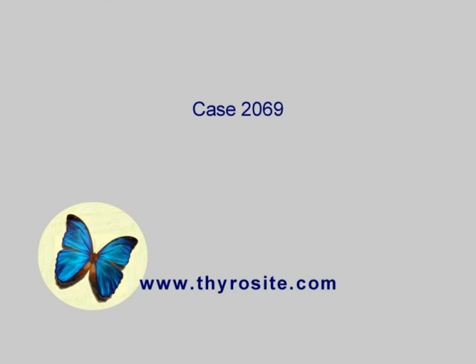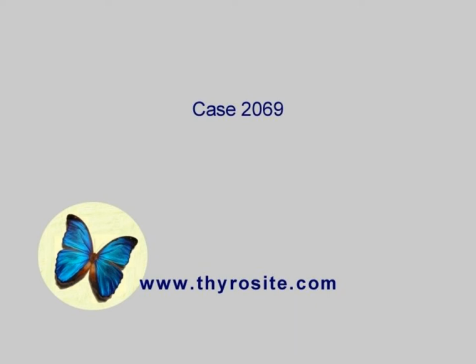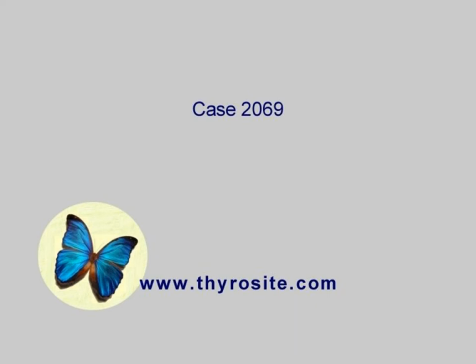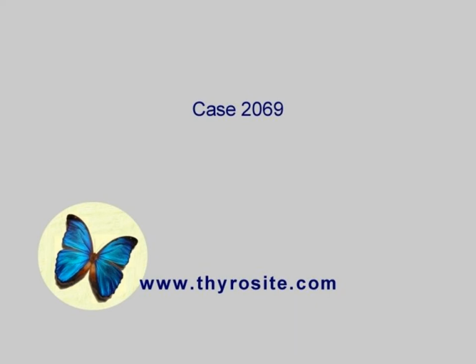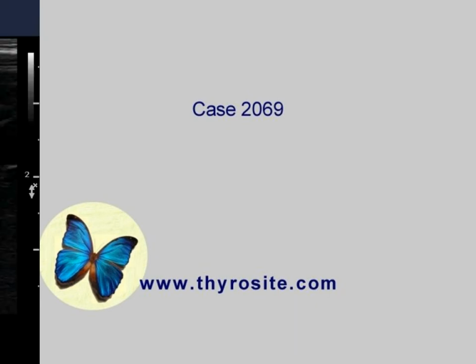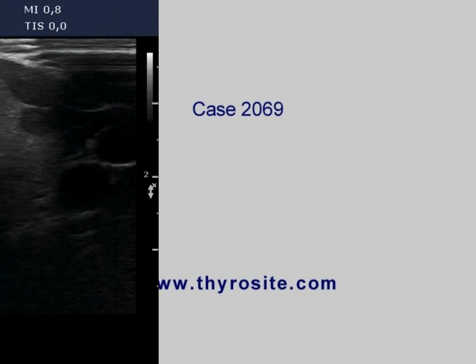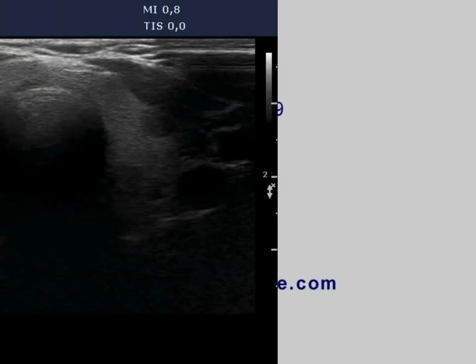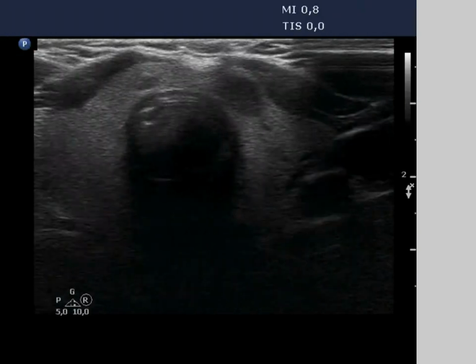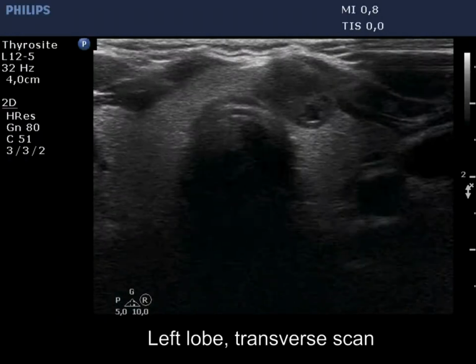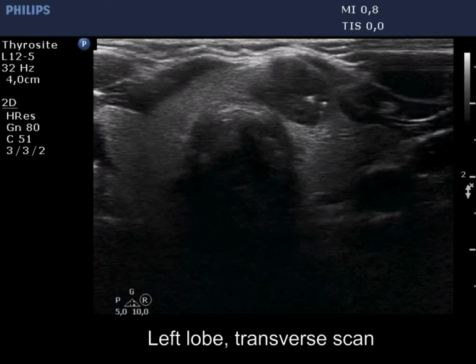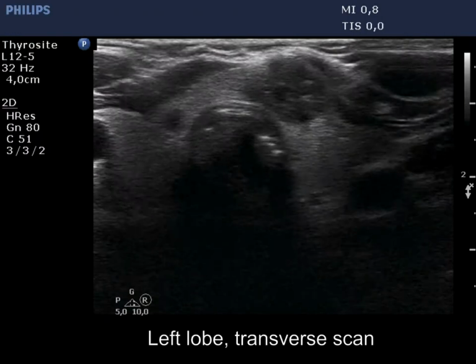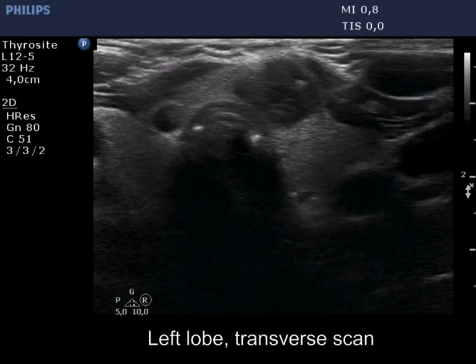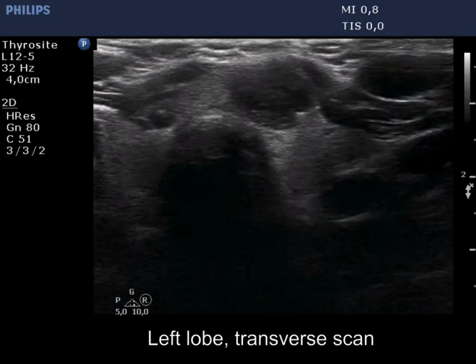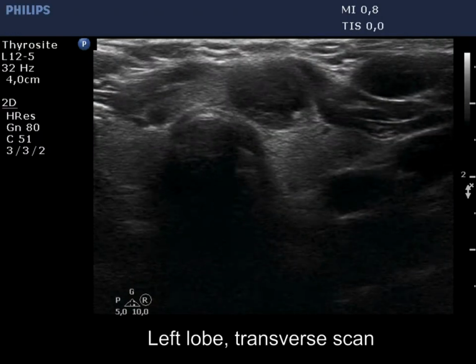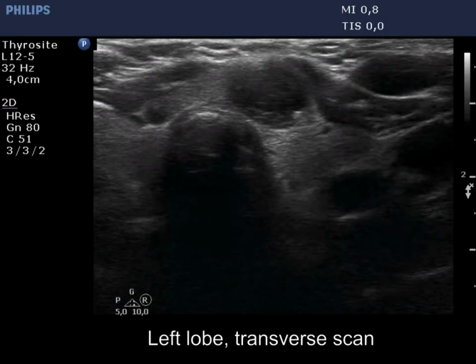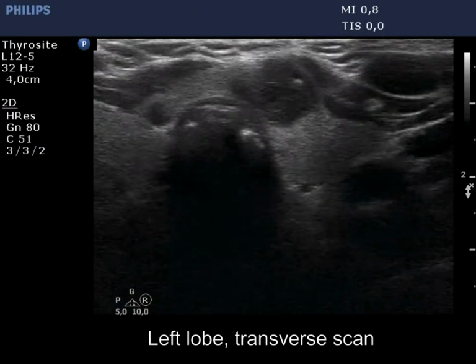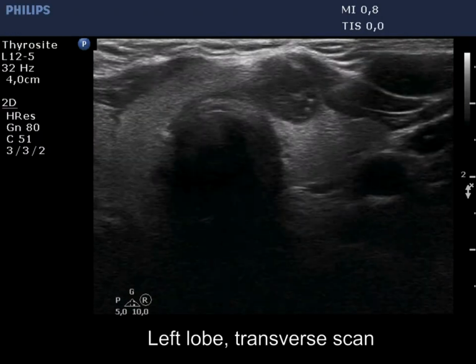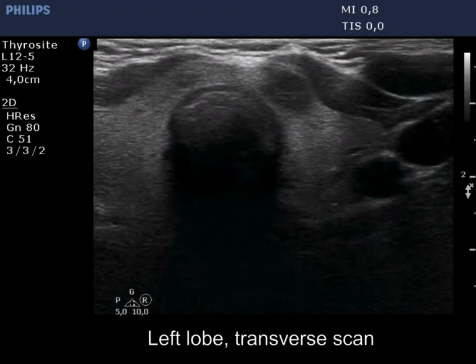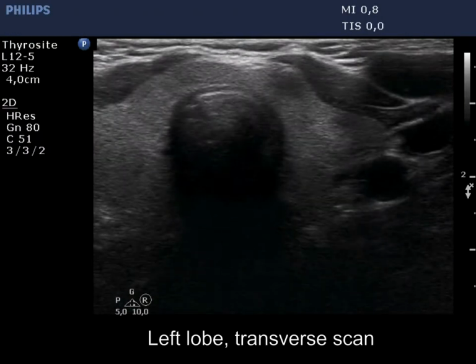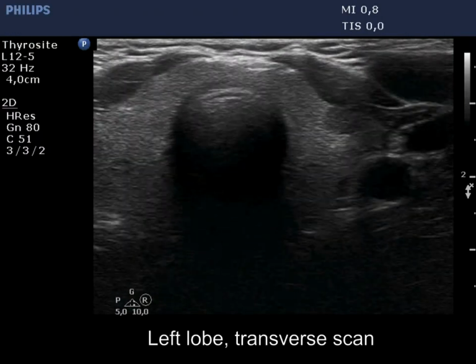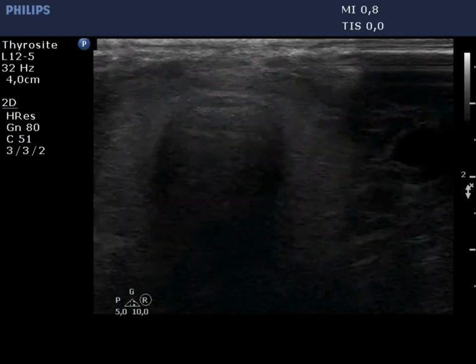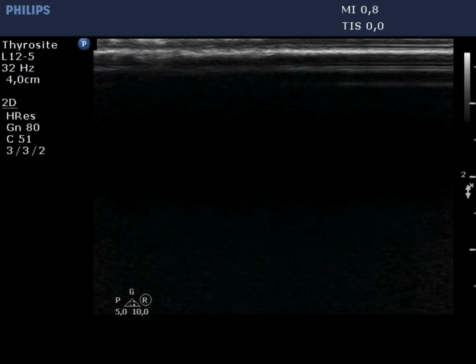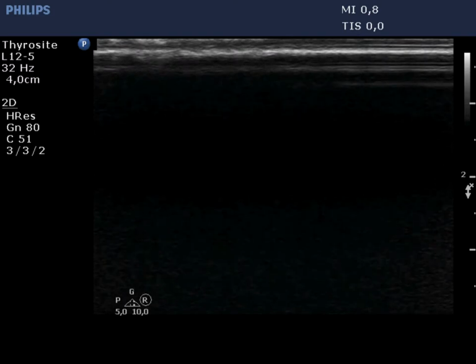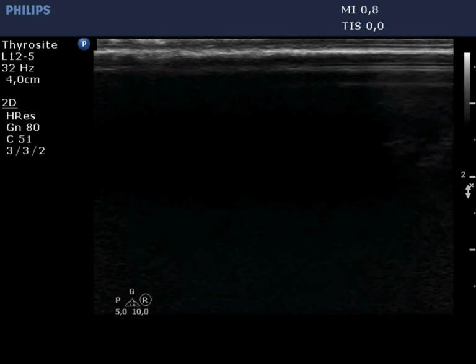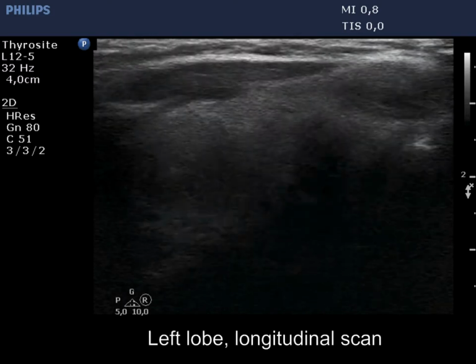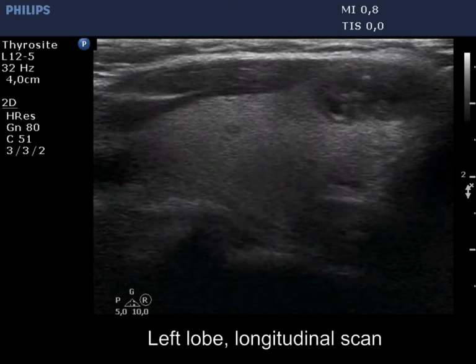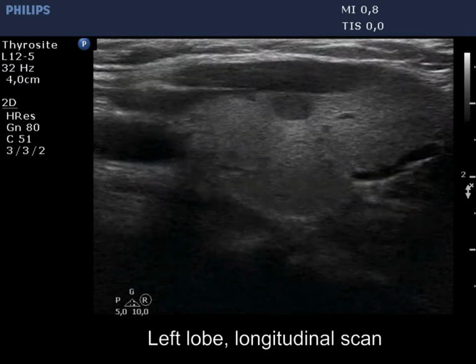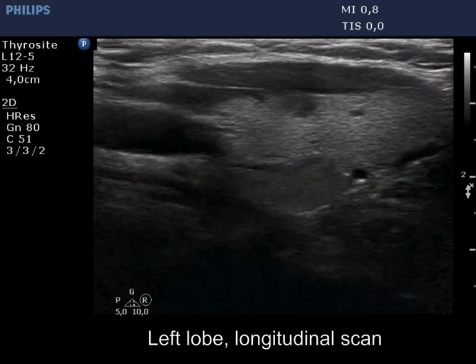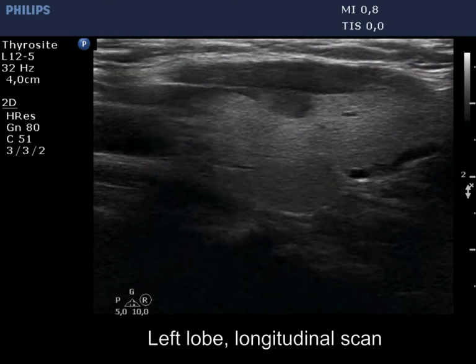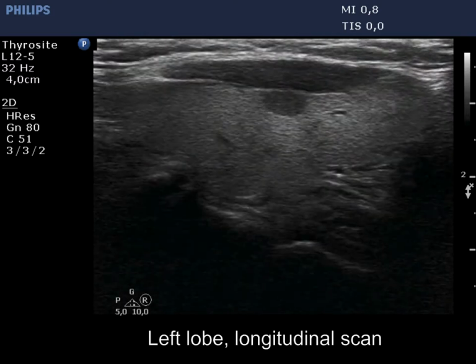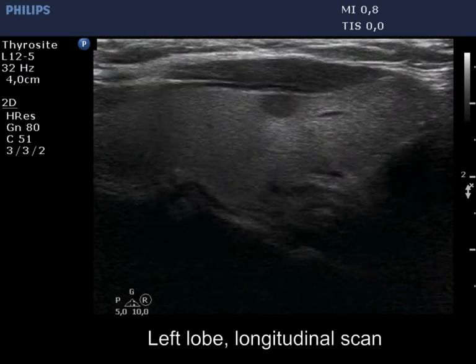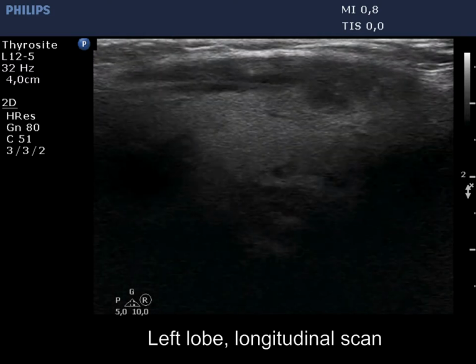The thyroid is econormal. There is a moderately hypoechoic nodule in the ventromedial, isthmic part of the lobe.